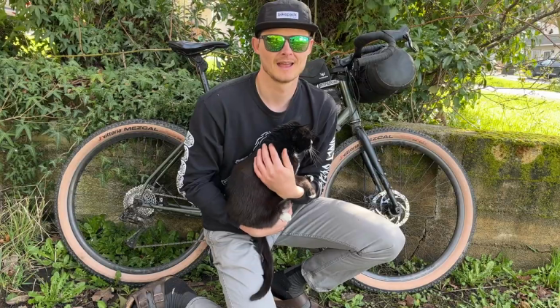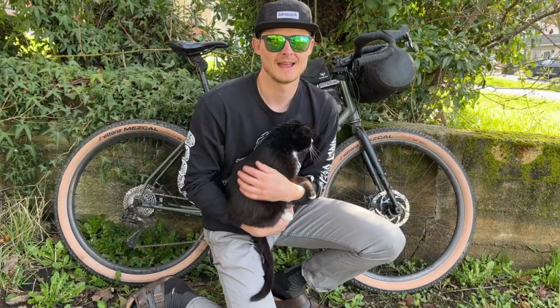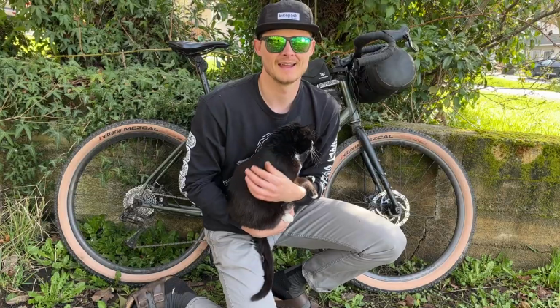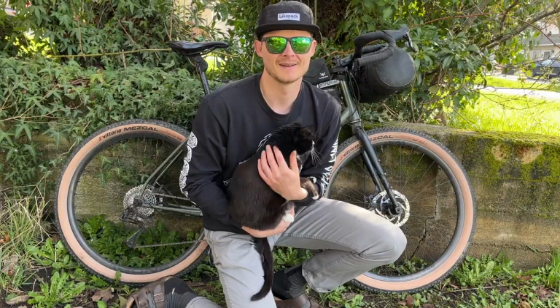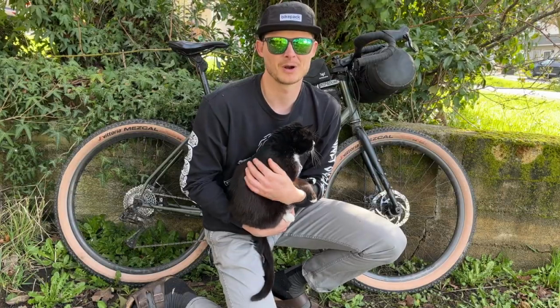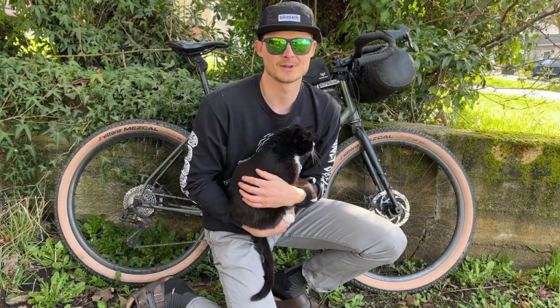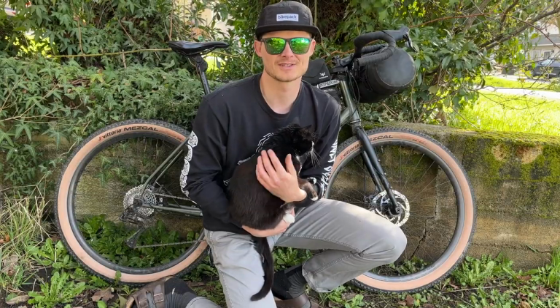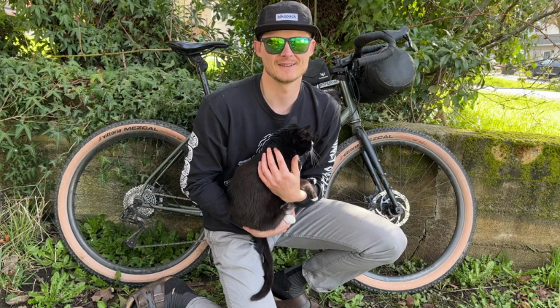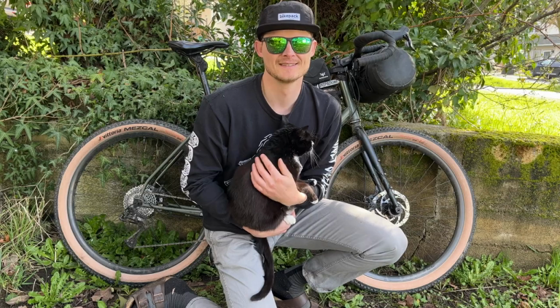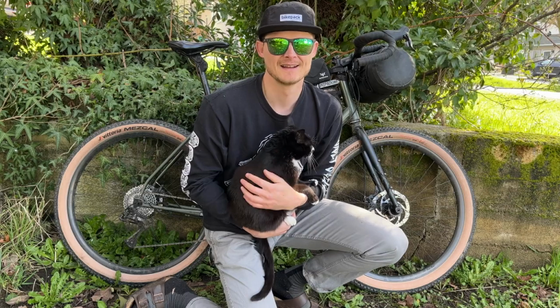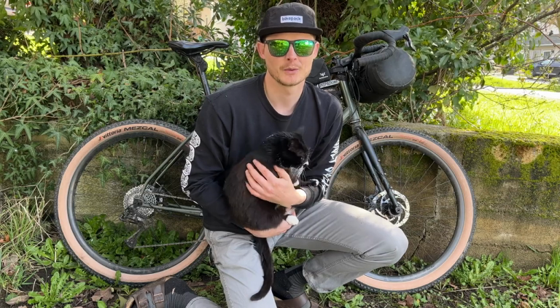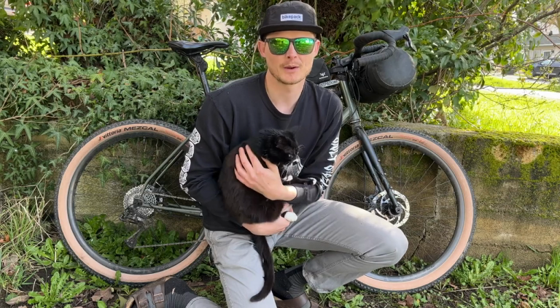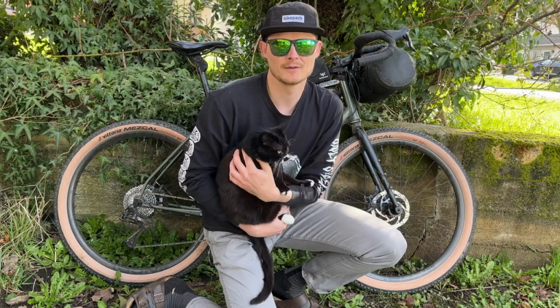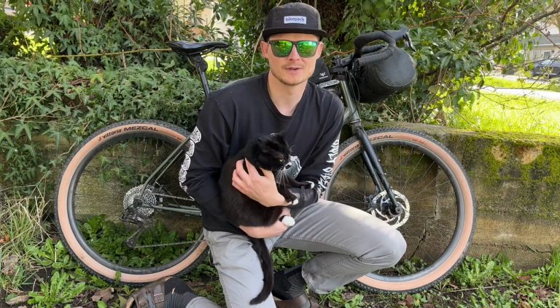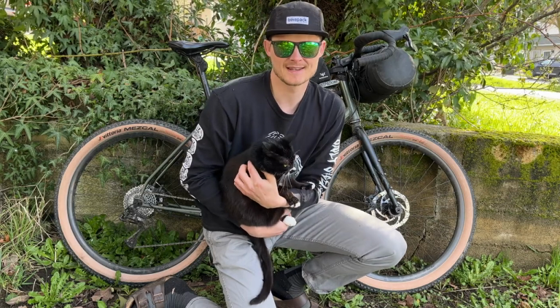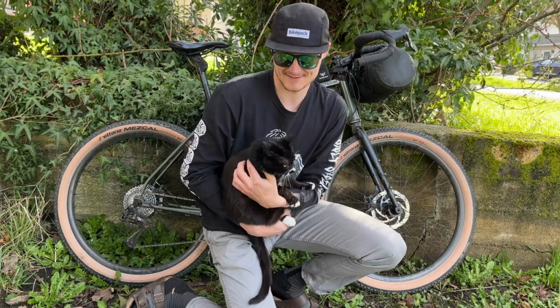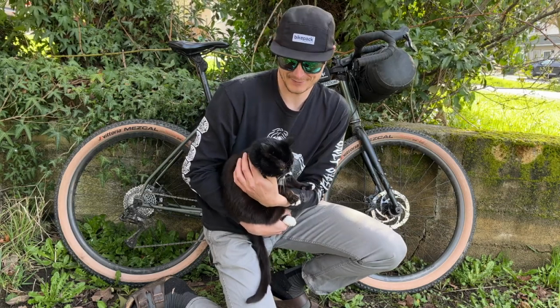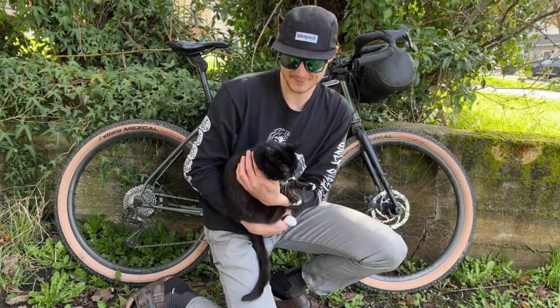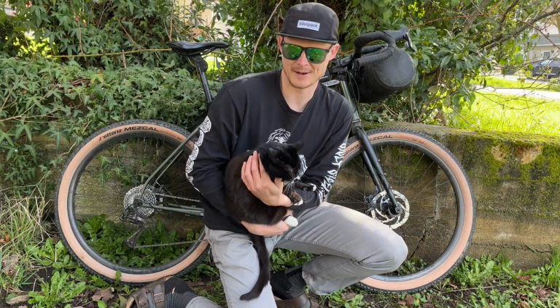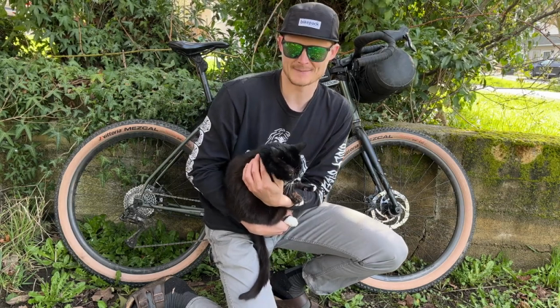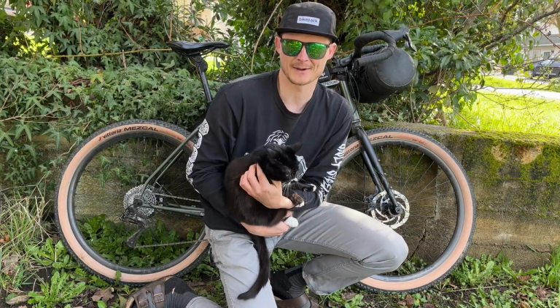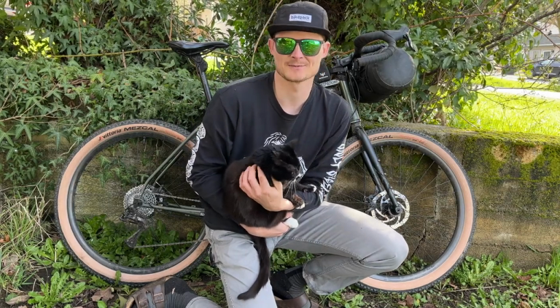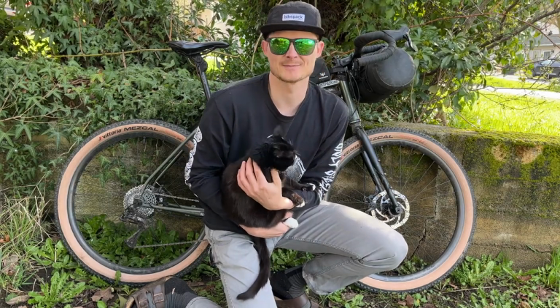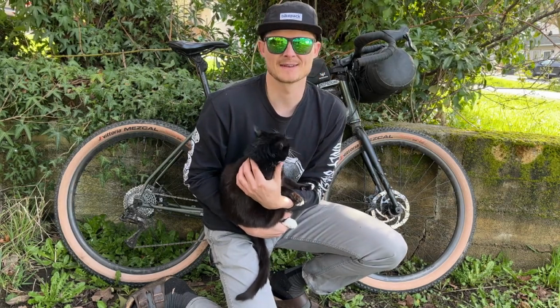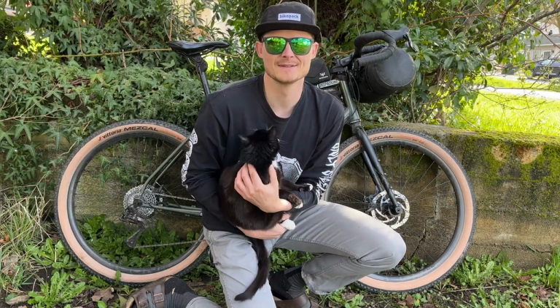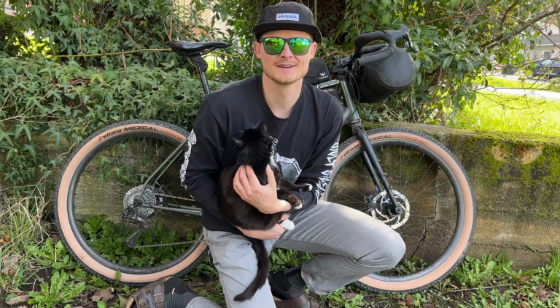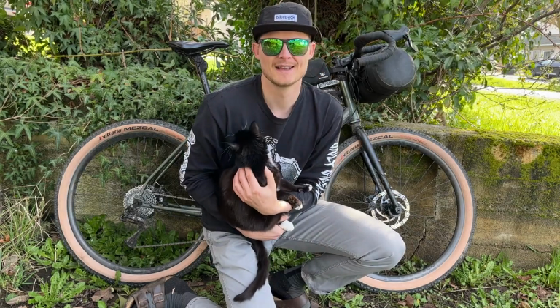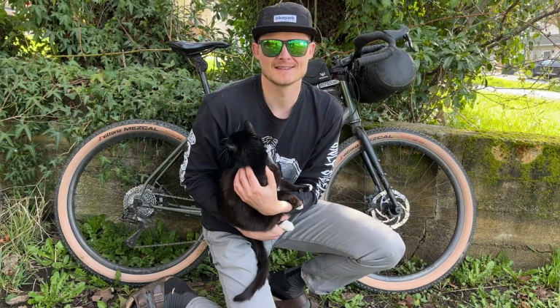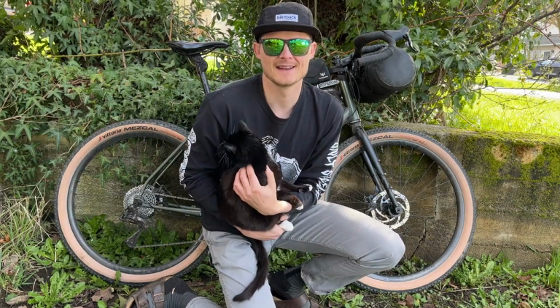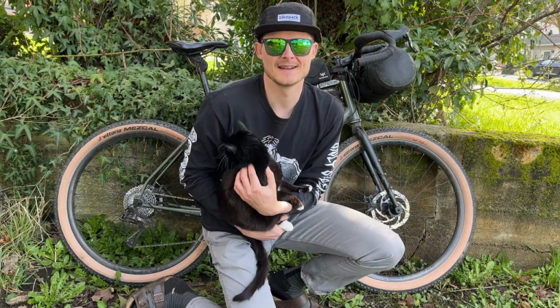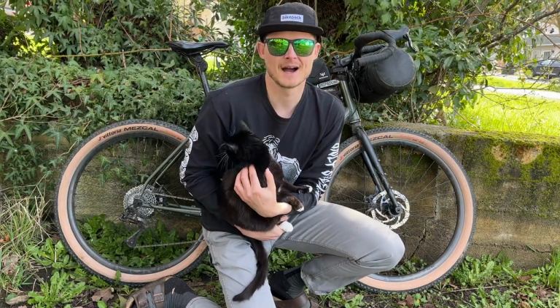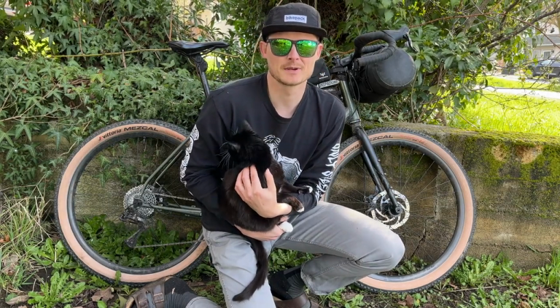Hey, welcome to the channel where I review and test gear from a bikepacker's perspective, and today I'm going to be reviewing a bunch of gear from Redshift Sports.